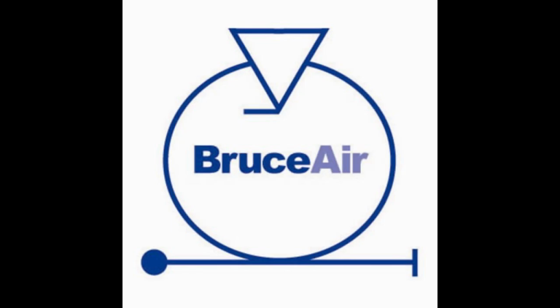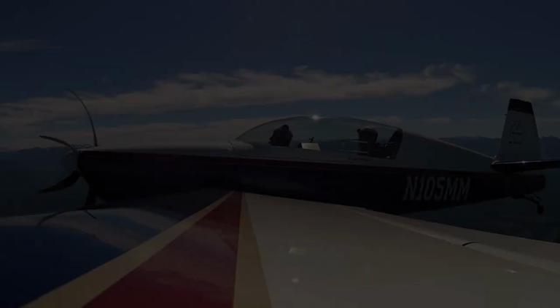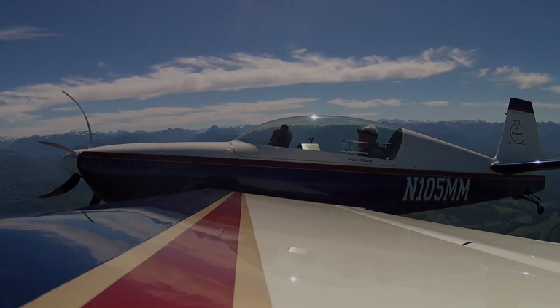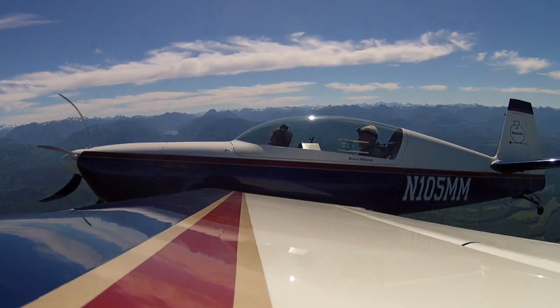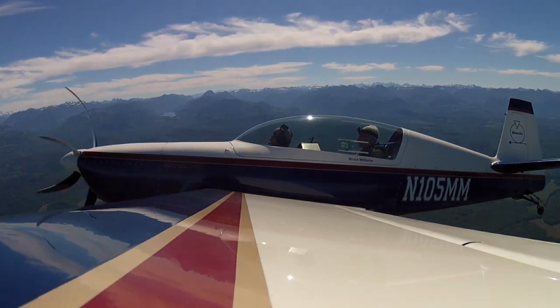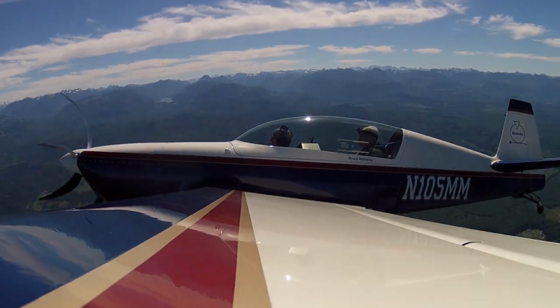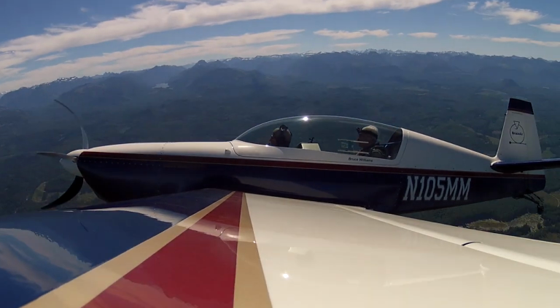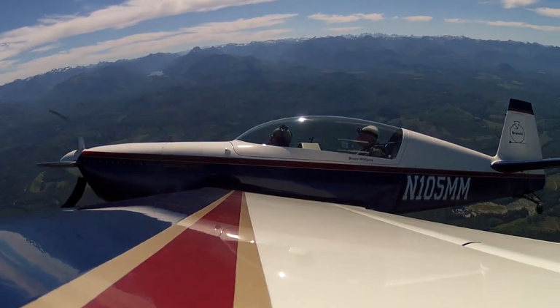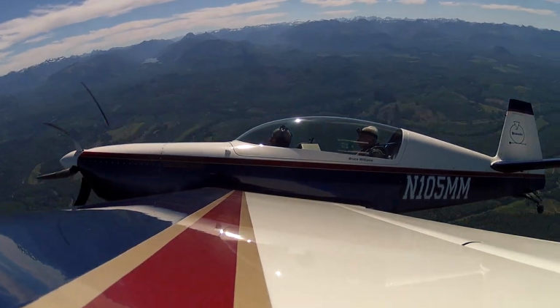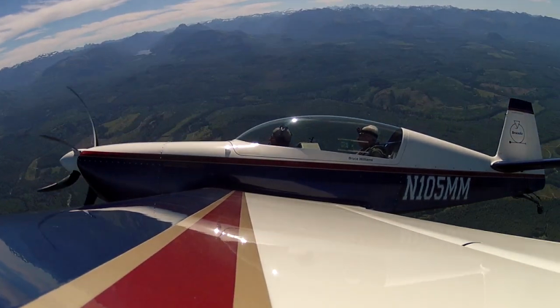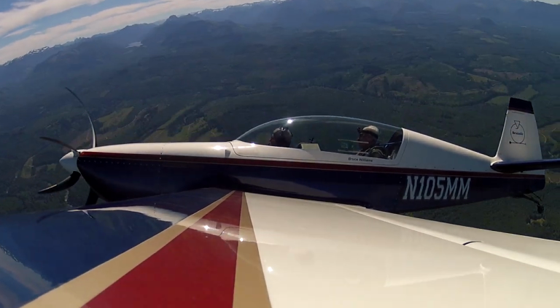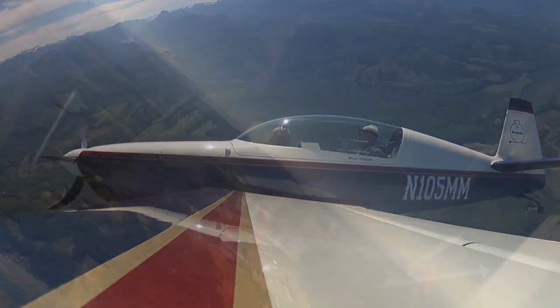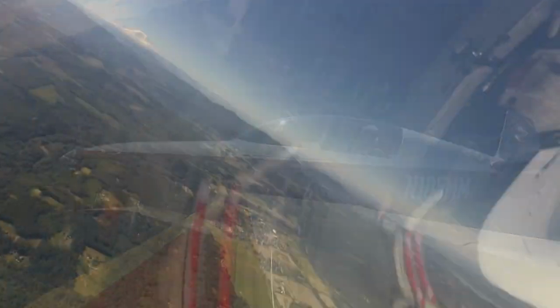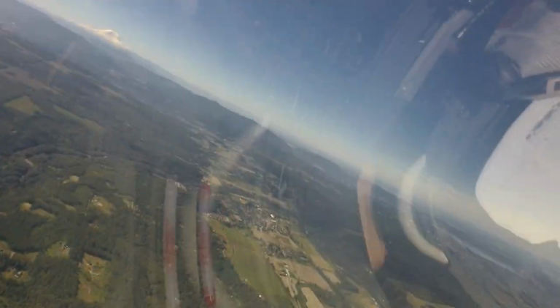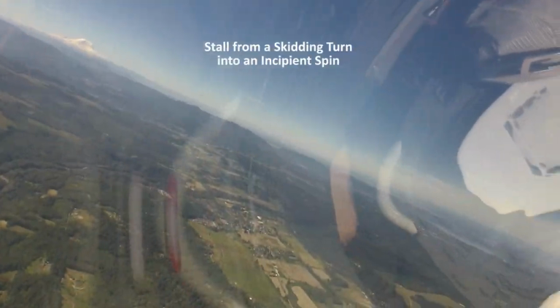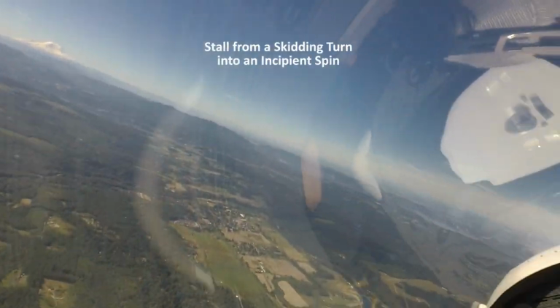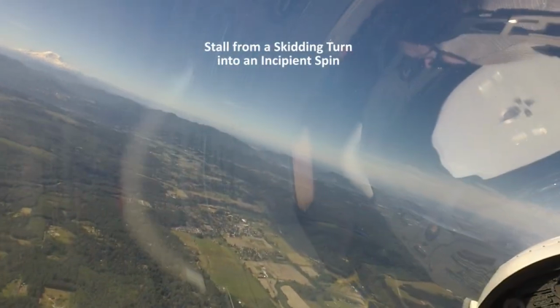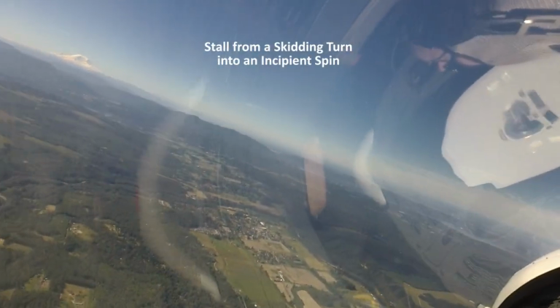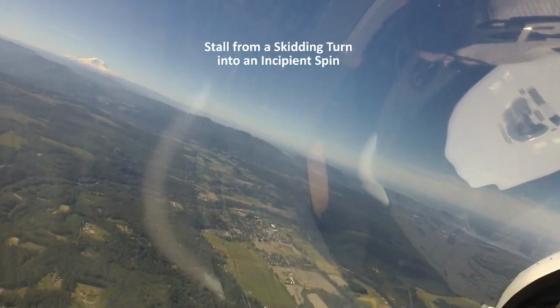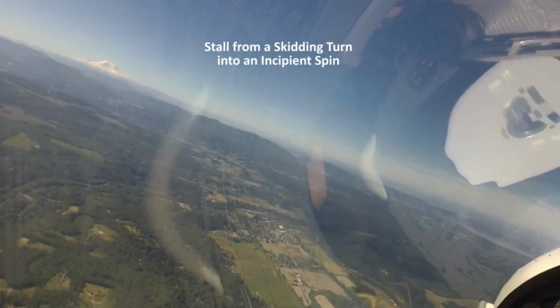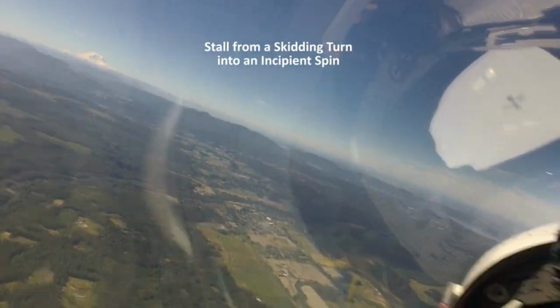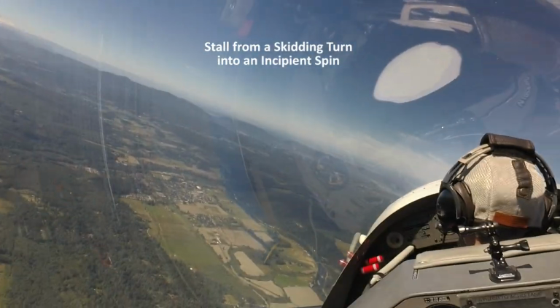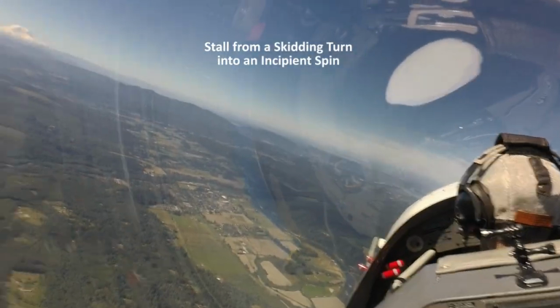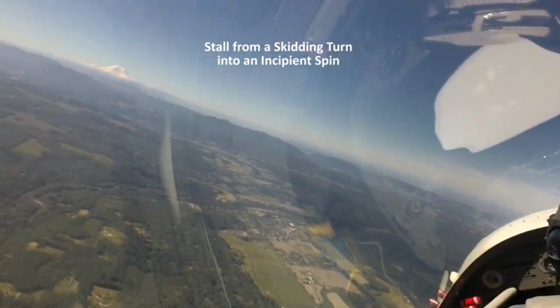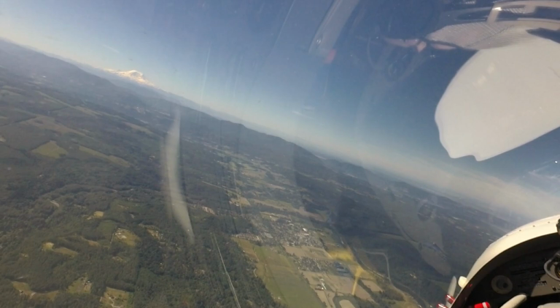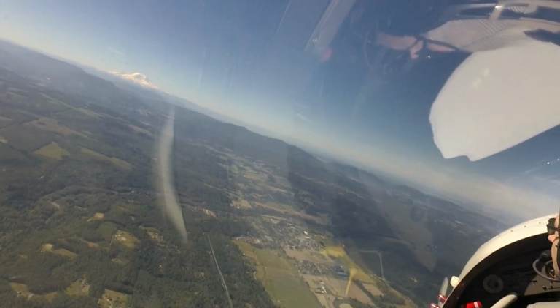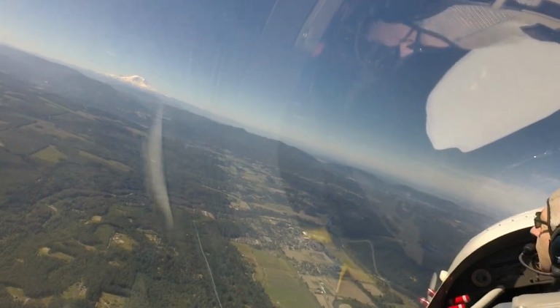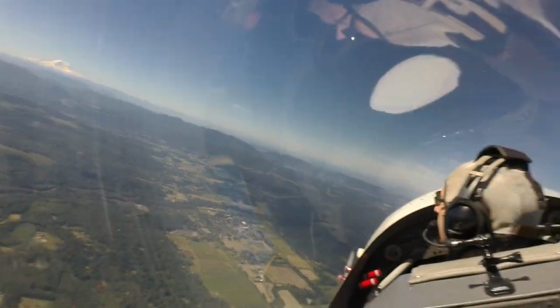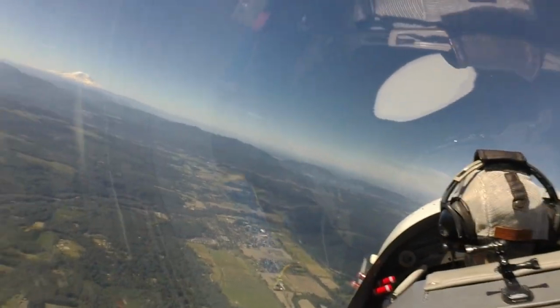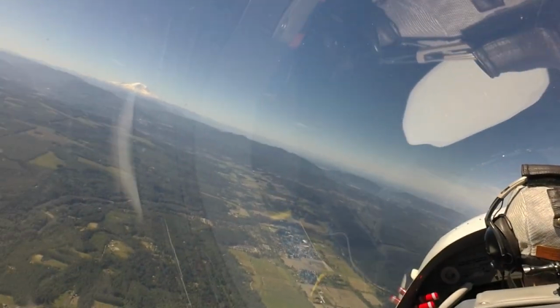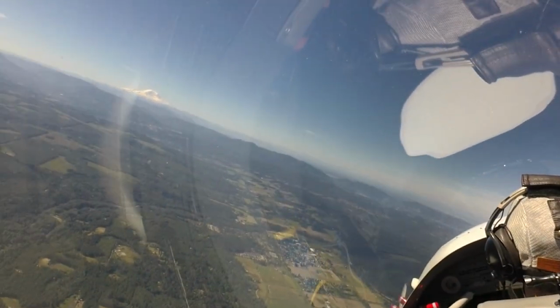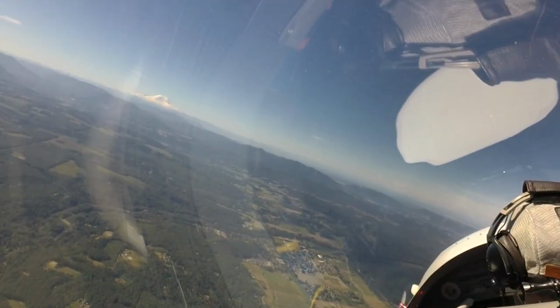I'm going to show you one of those skidding stalls. You're going to see Mount St. Helens today, off in the distance there, to the right of Mount Rainier.